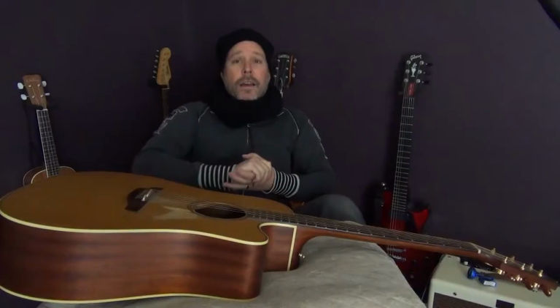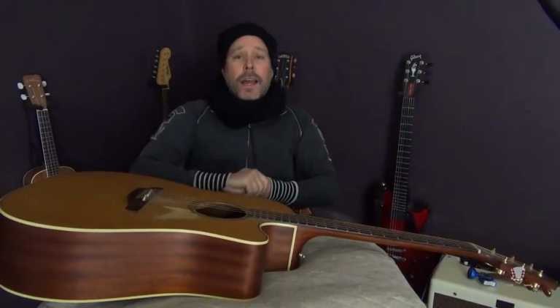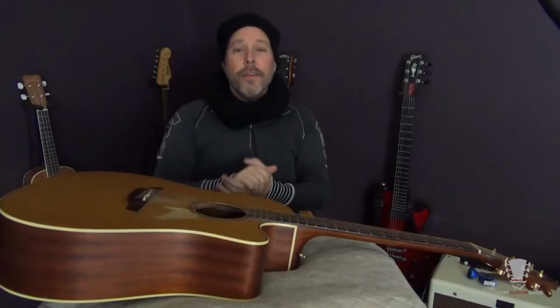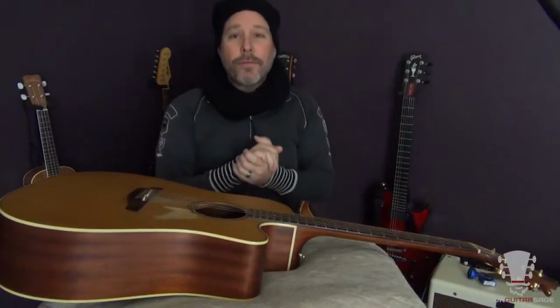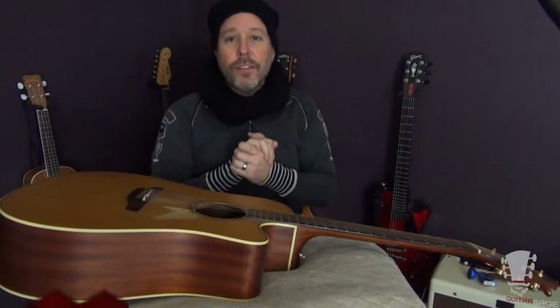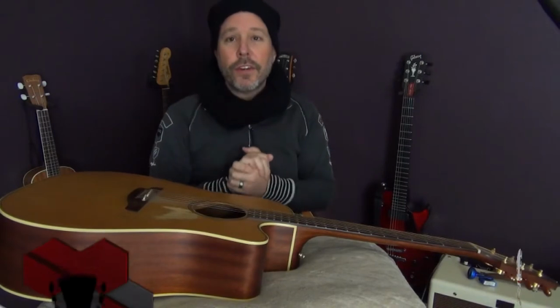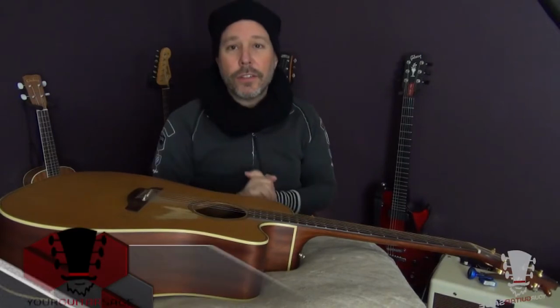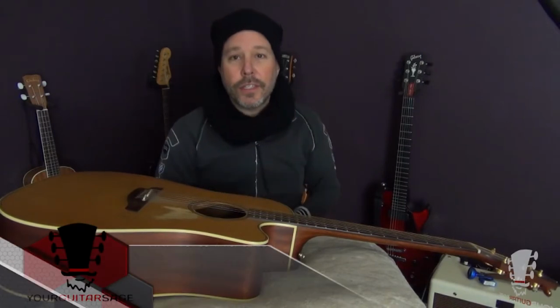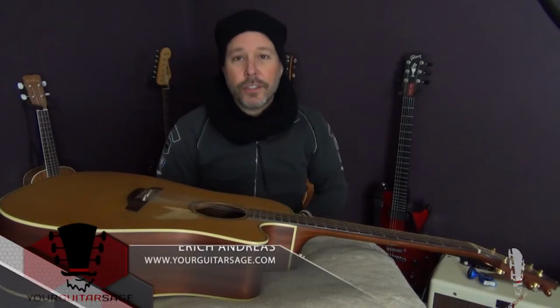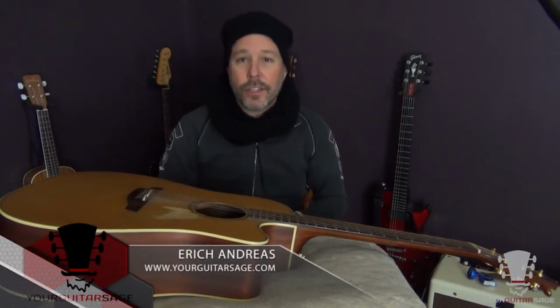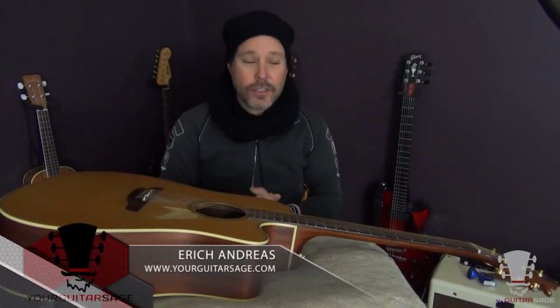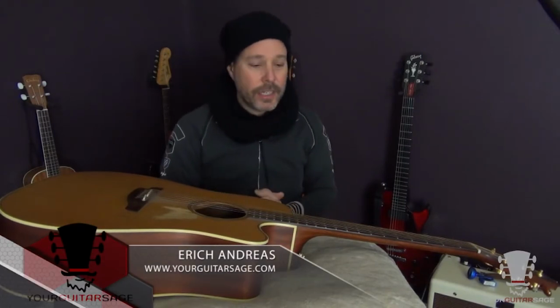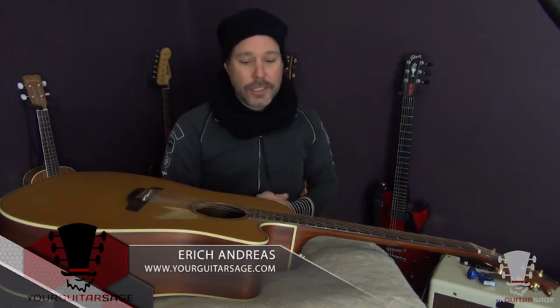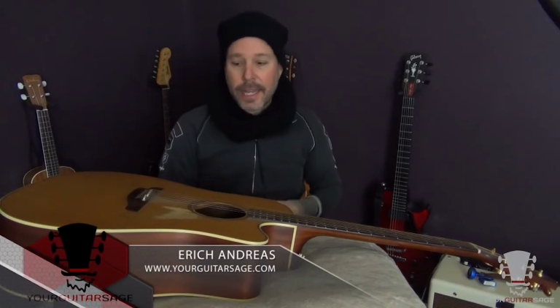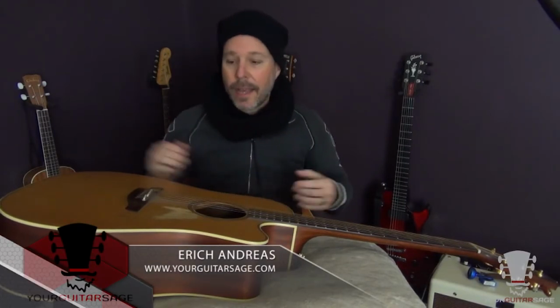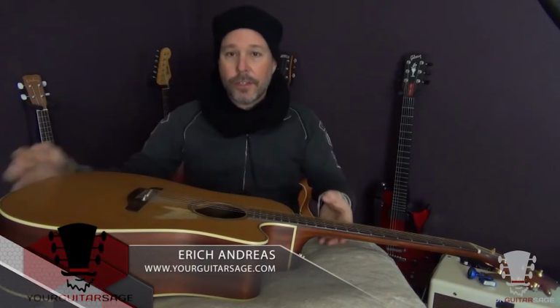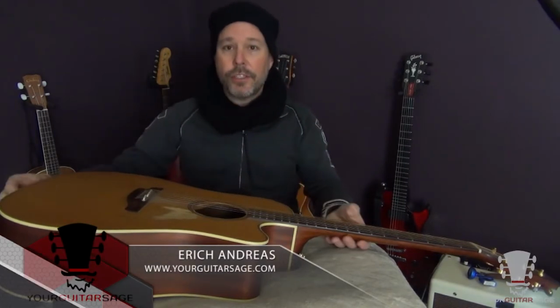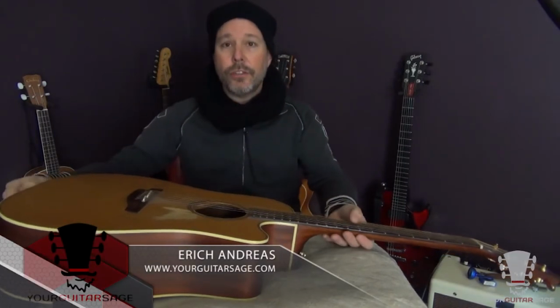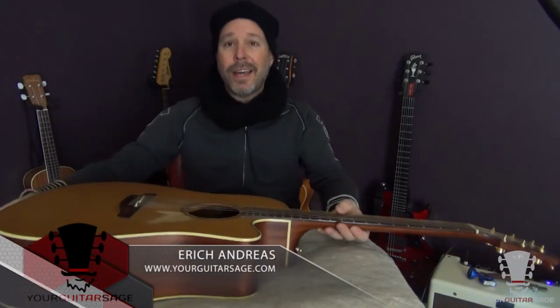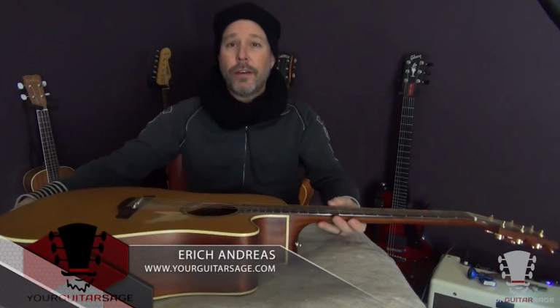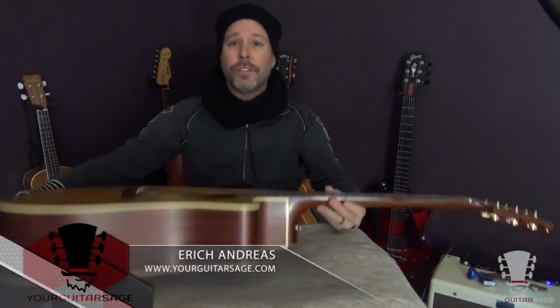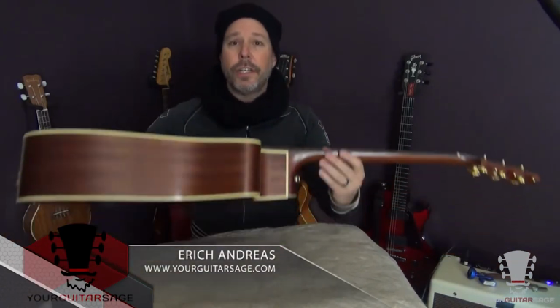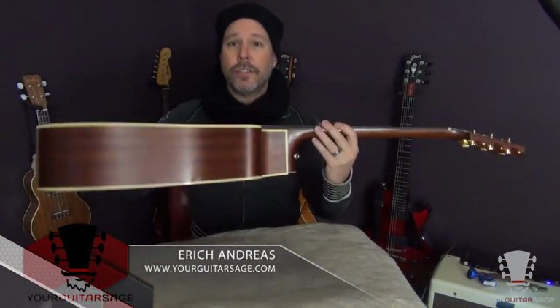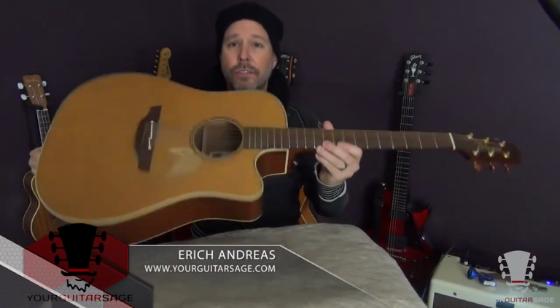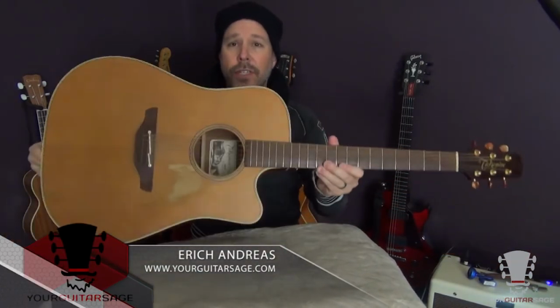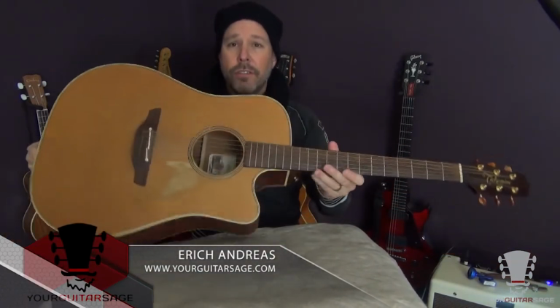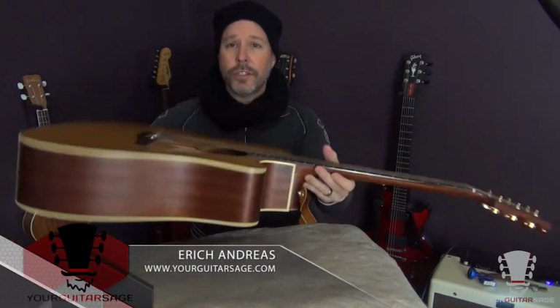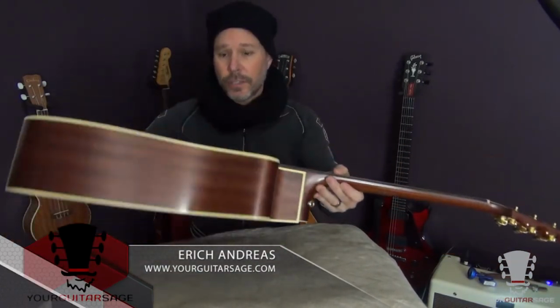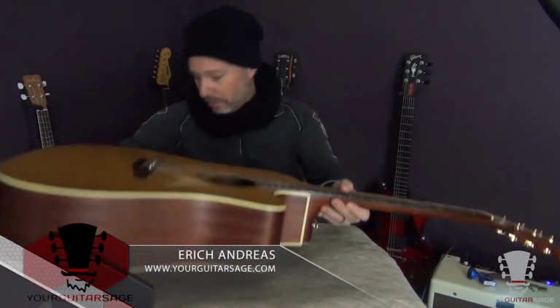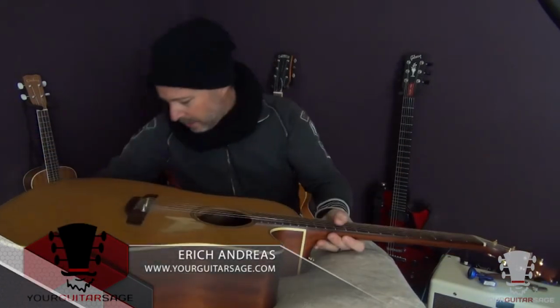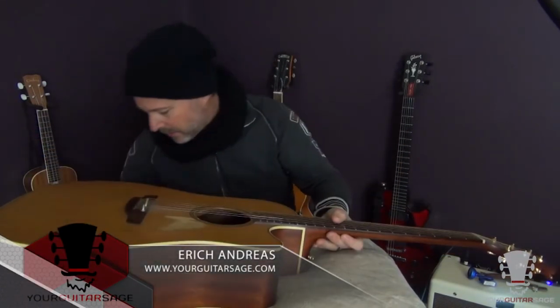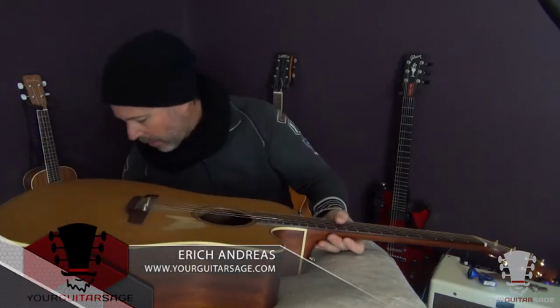Hey there my friends, Eric Andreas, your guitar sage, and today I'm going to show you how to change the strings on your acoustic guitar.